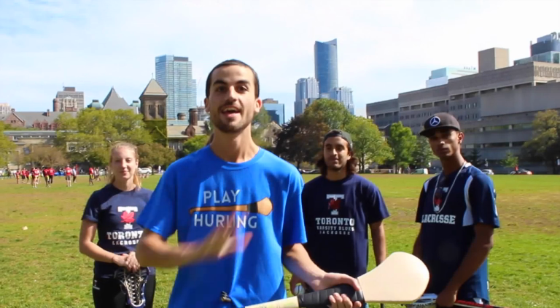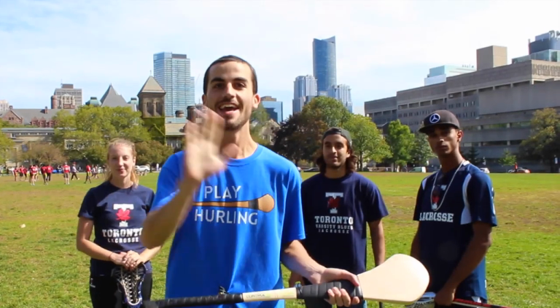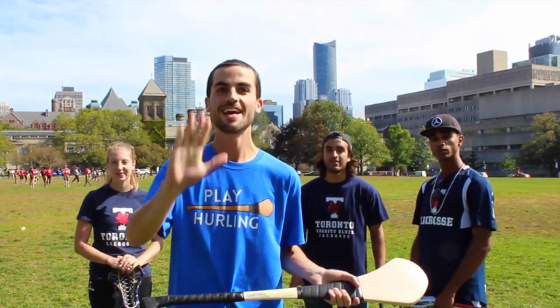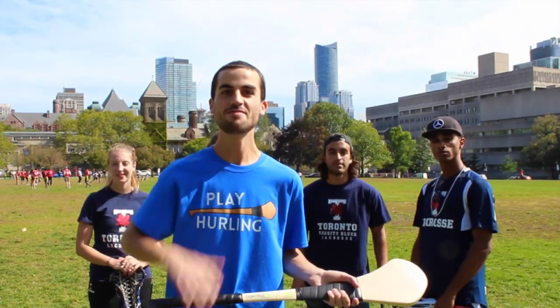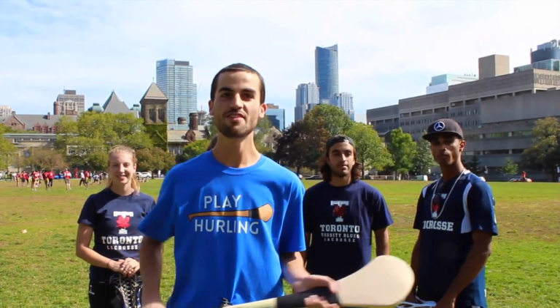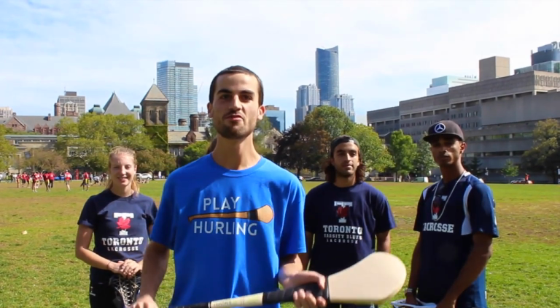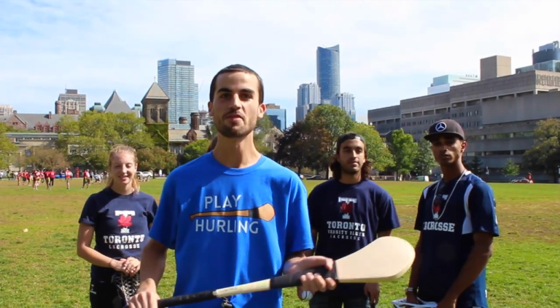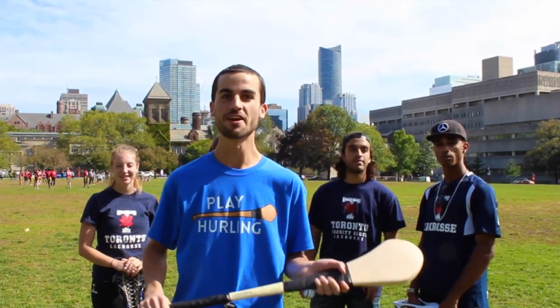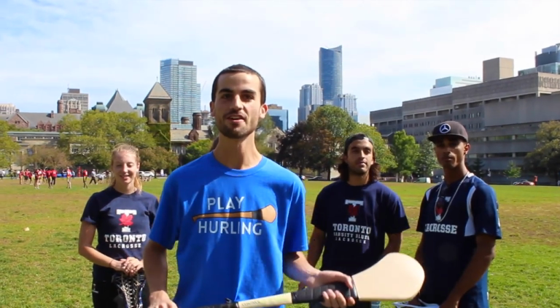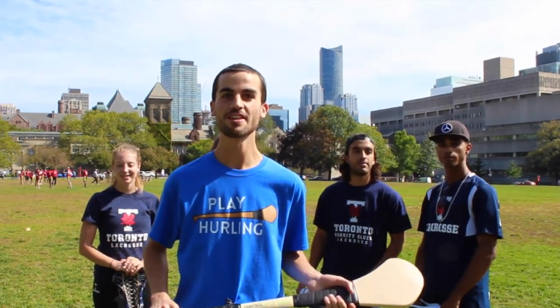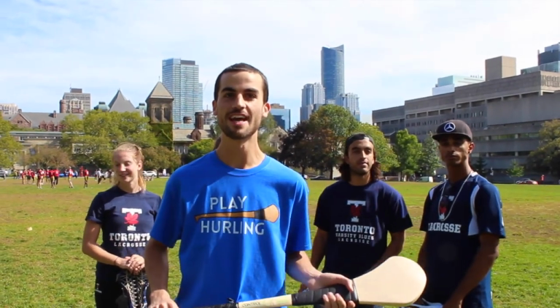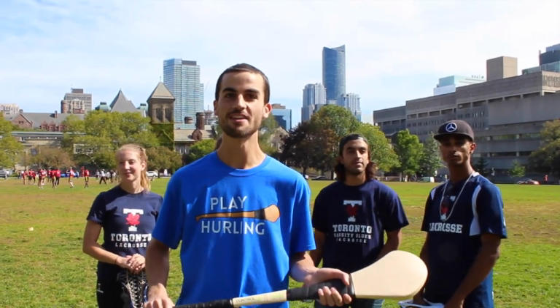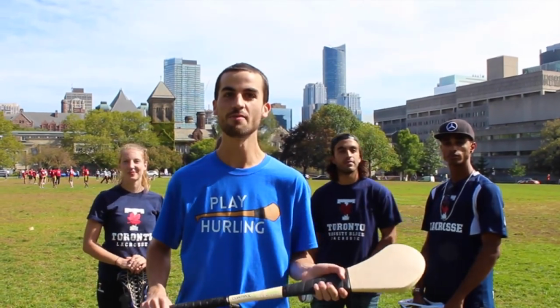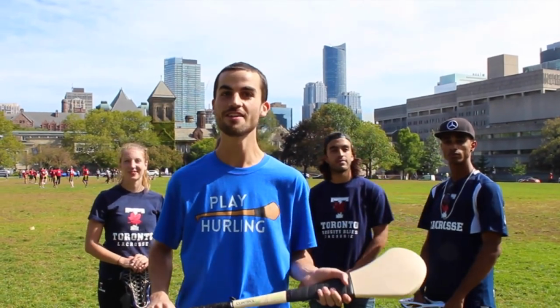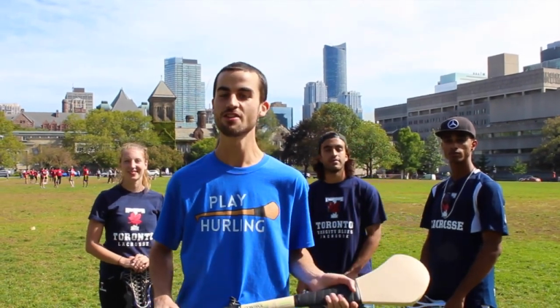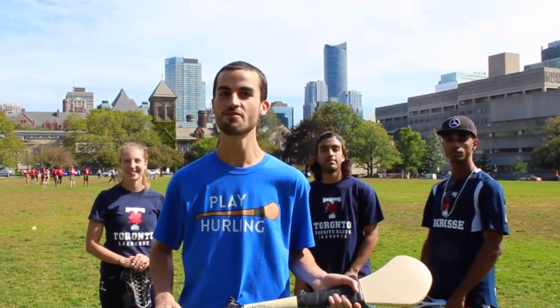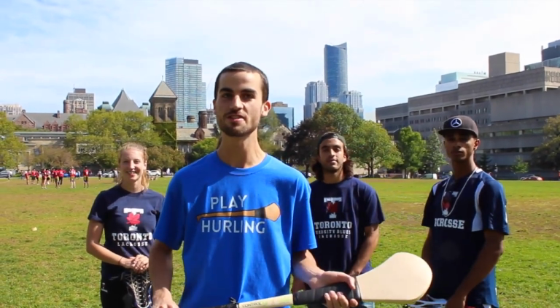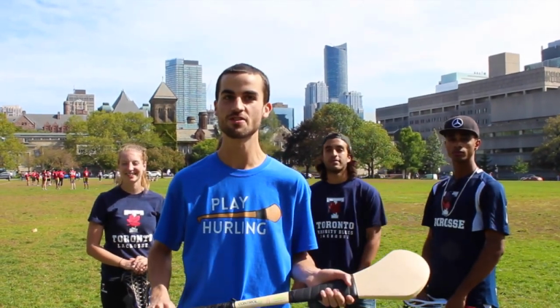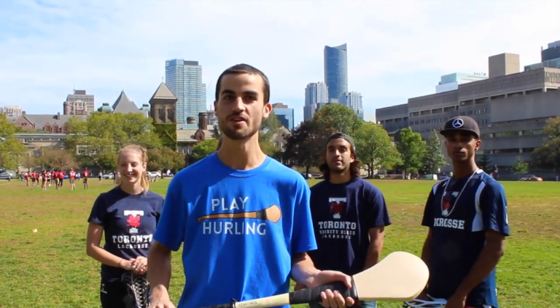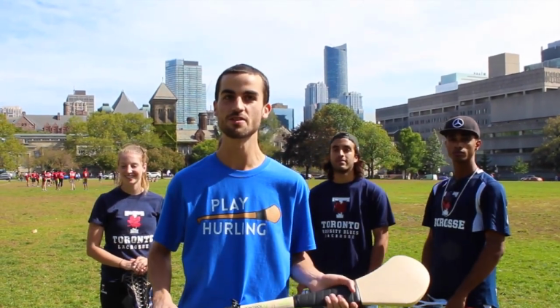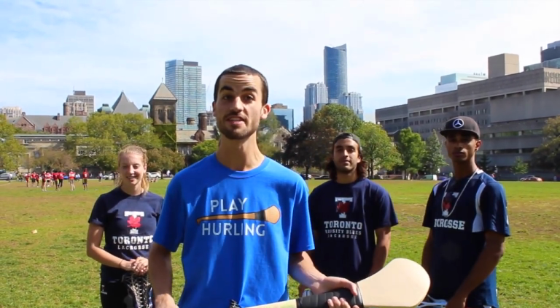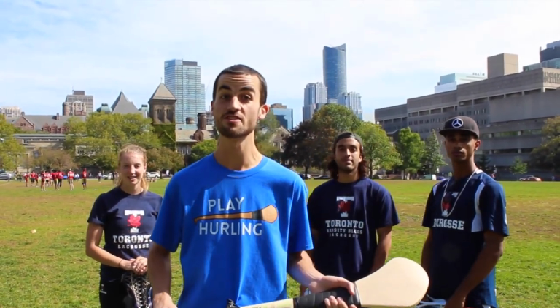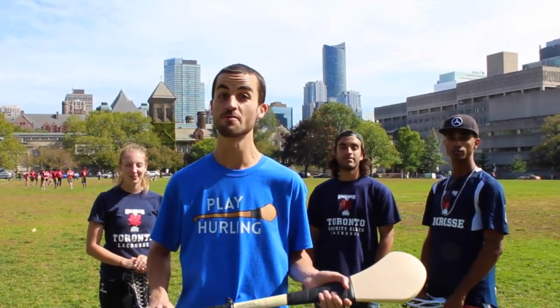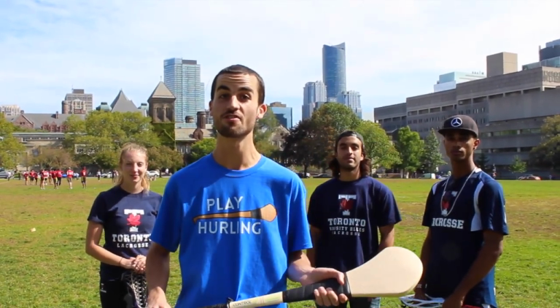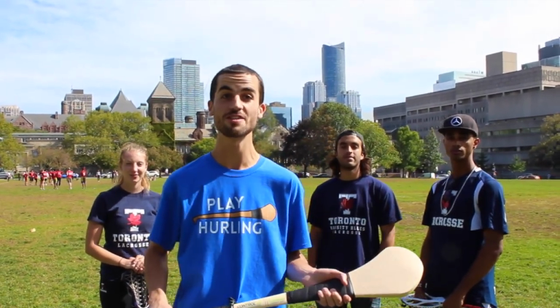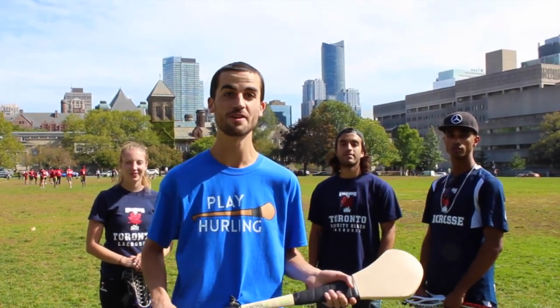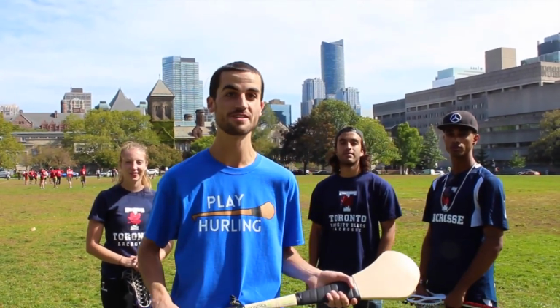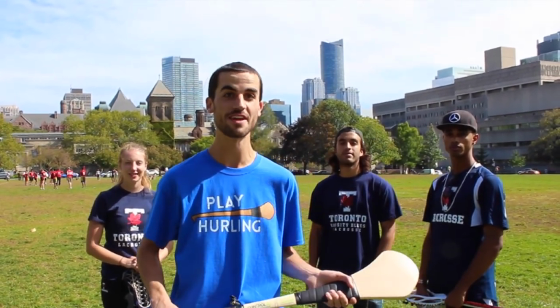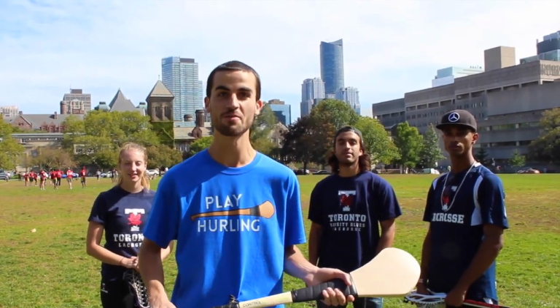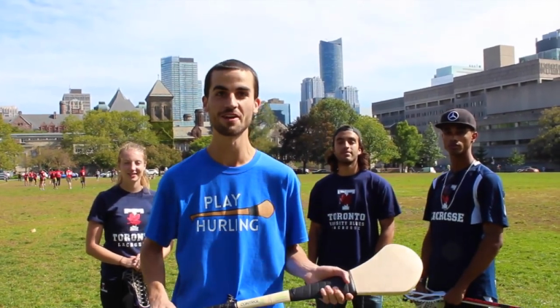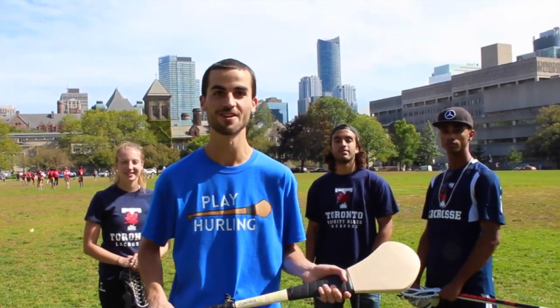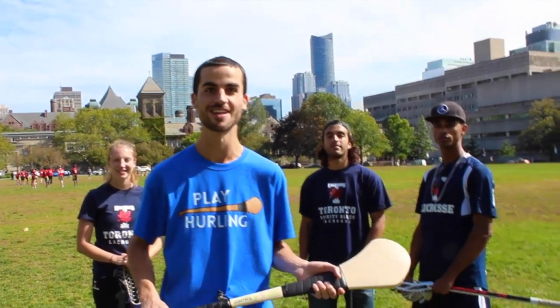Hey, I'm David from Play Hurling and I'm here at University of Toronto teaching some lacrosse players how to play hurling.